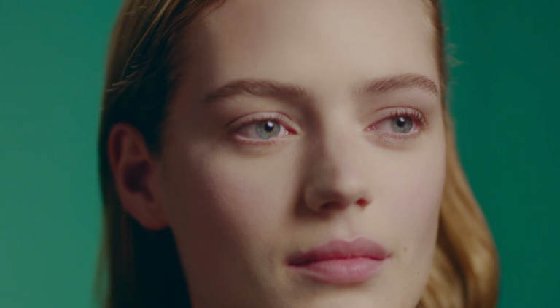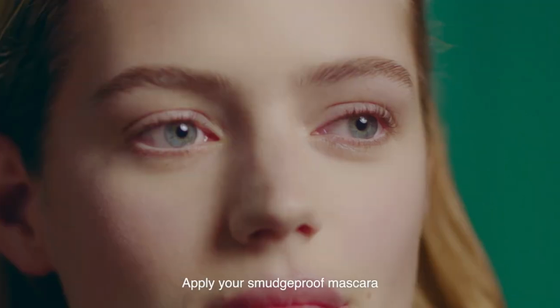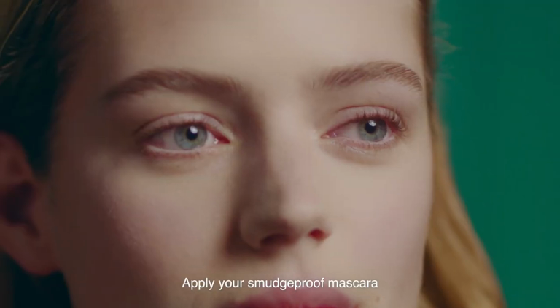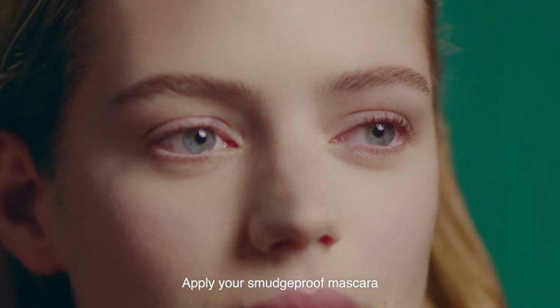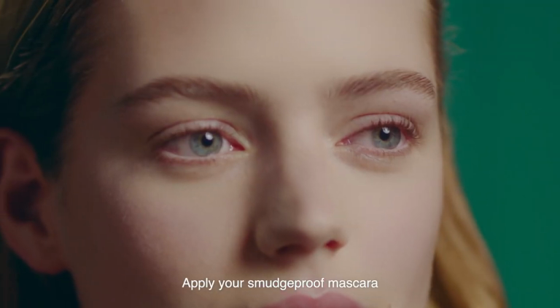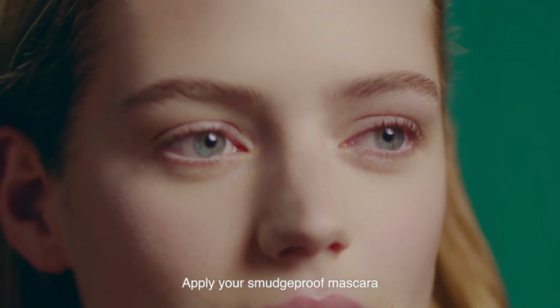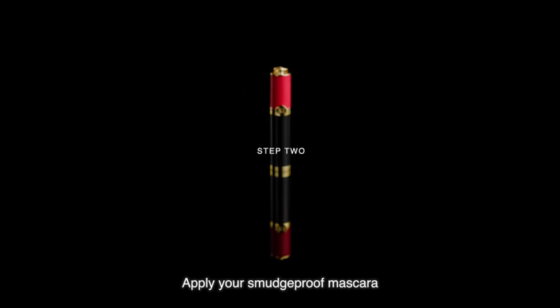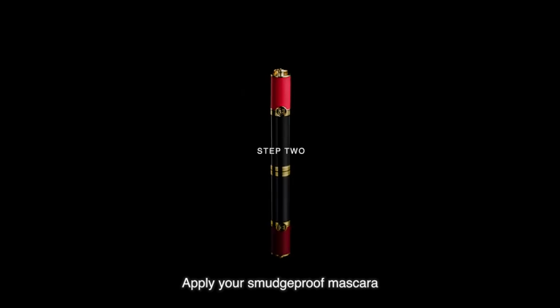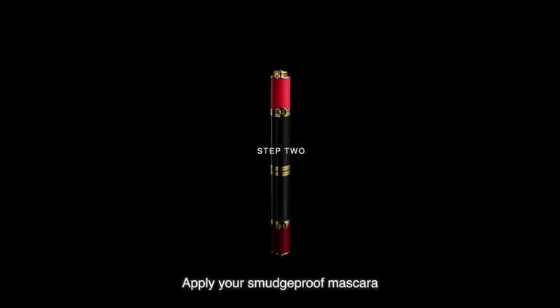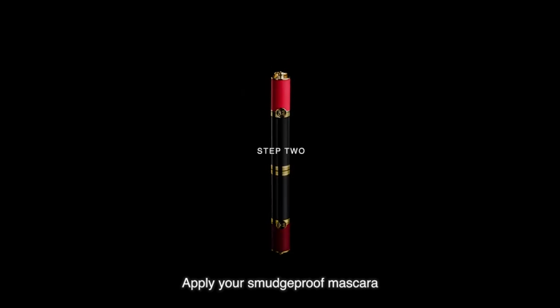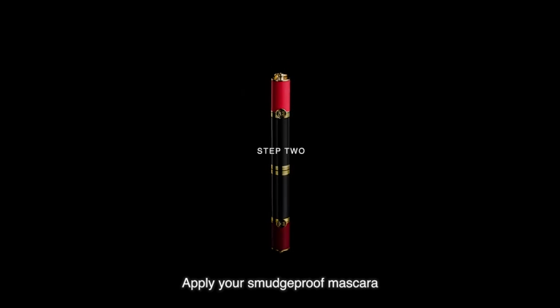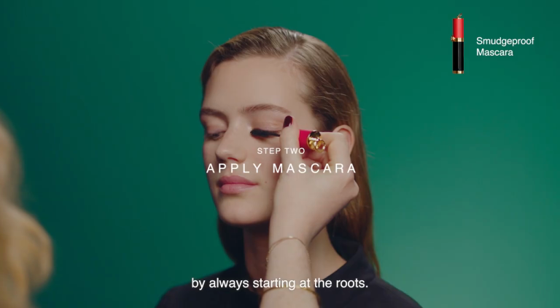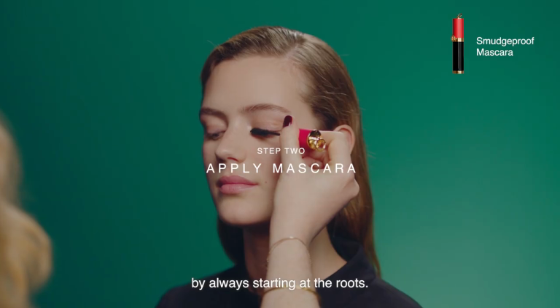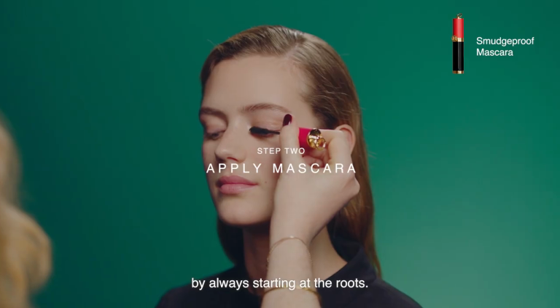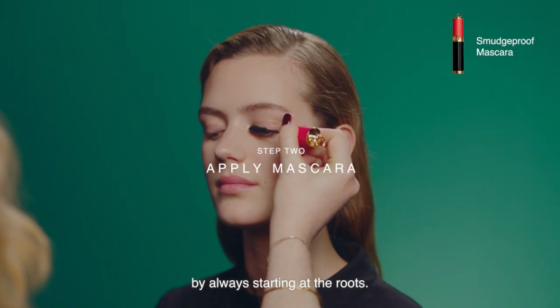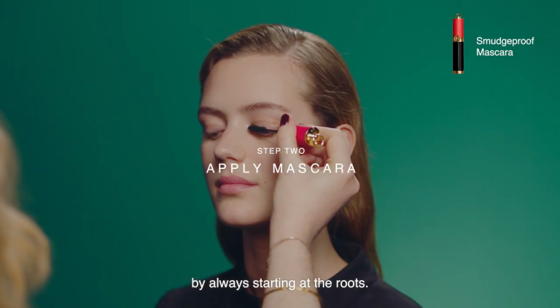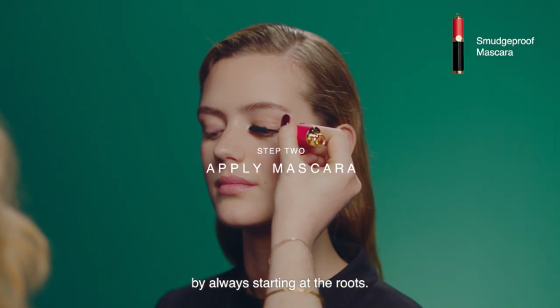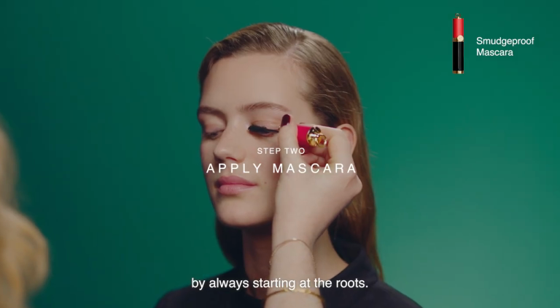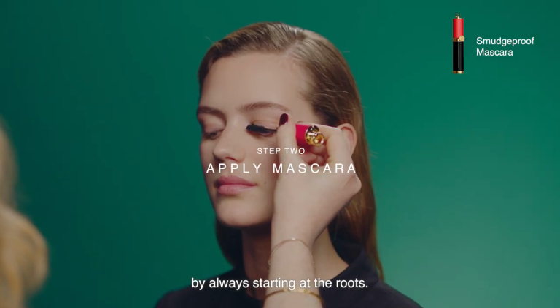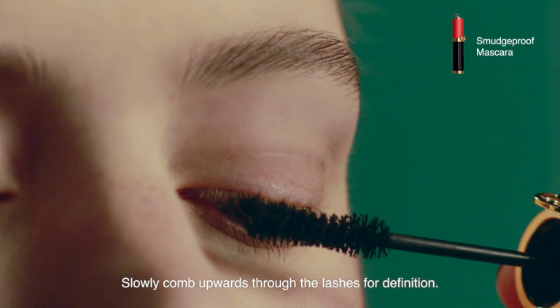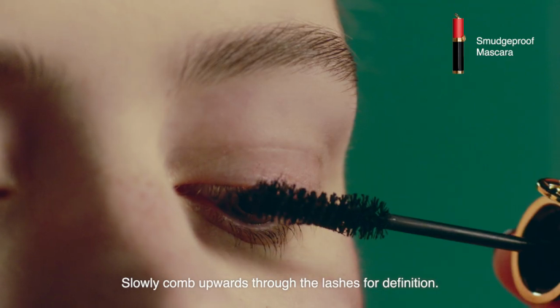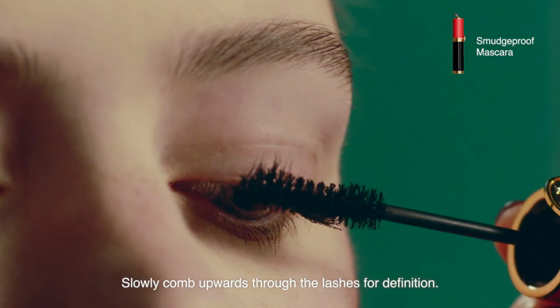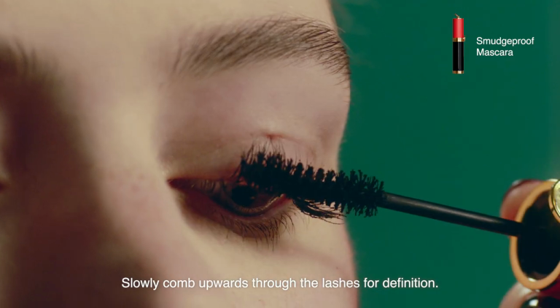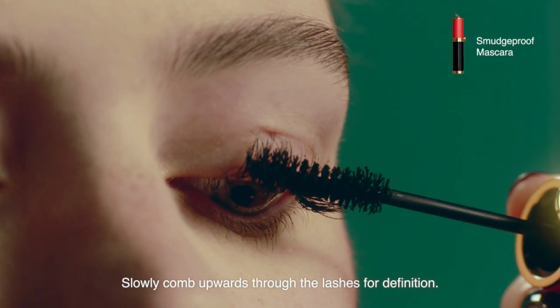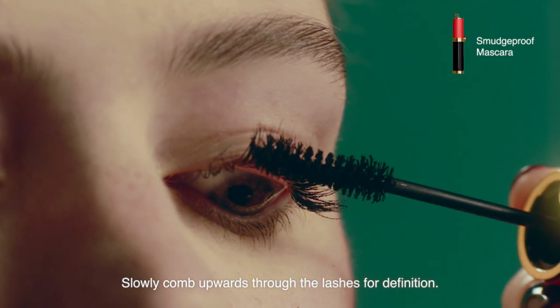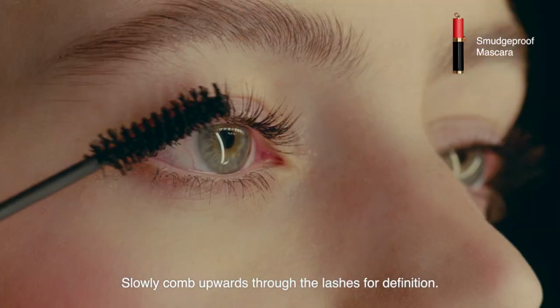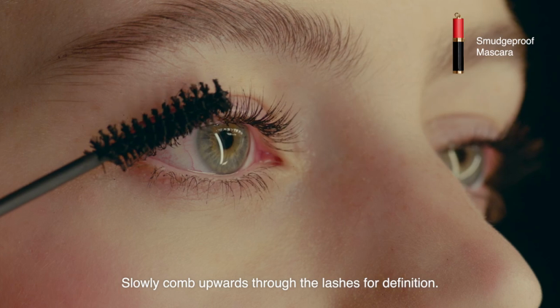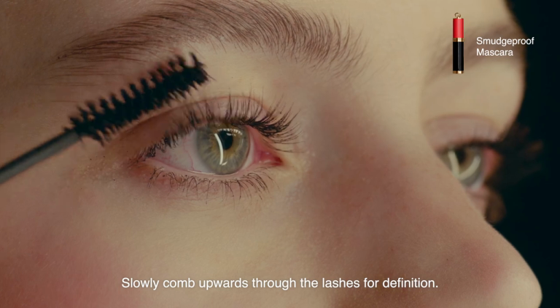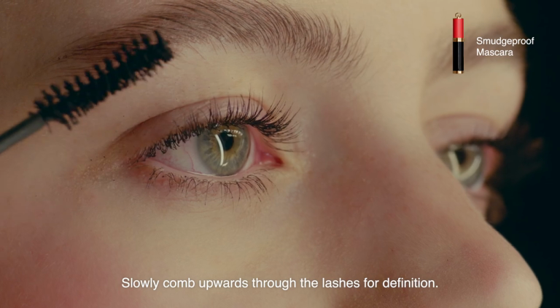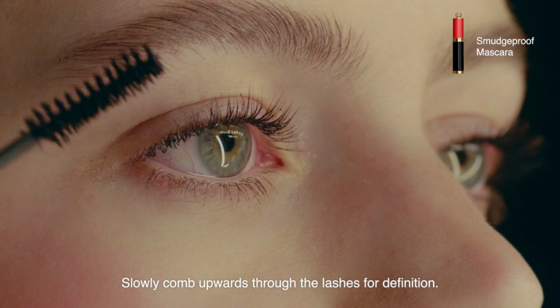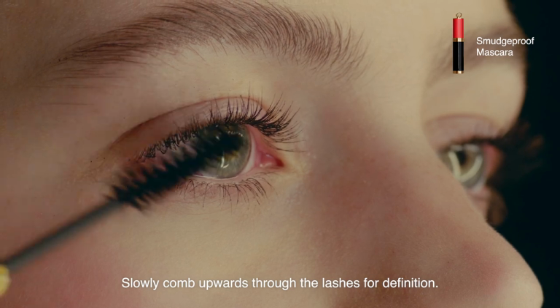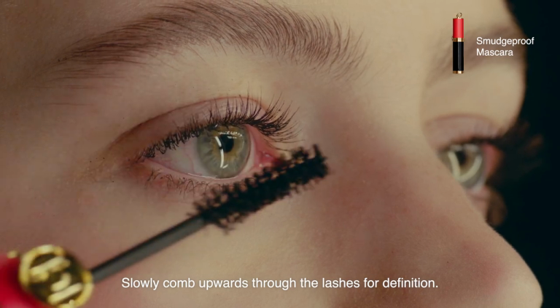Apply your smudge-proof mascara by always starting at the roots. Slowly comb upwards through the lashes for definition.